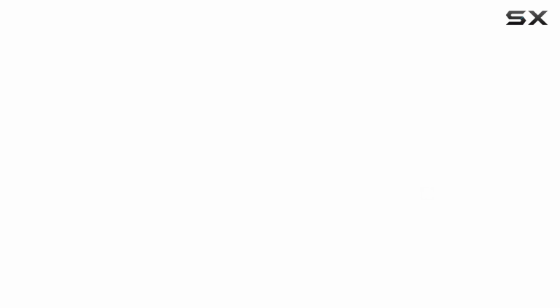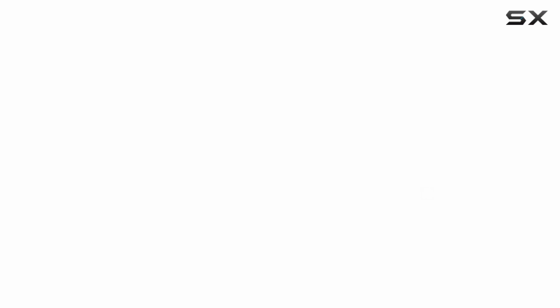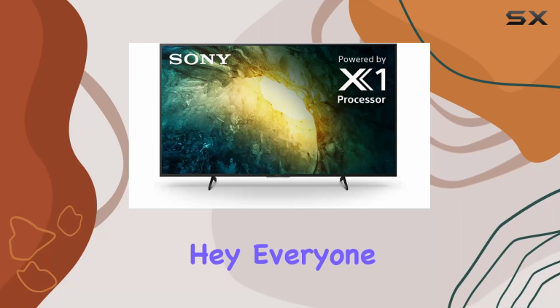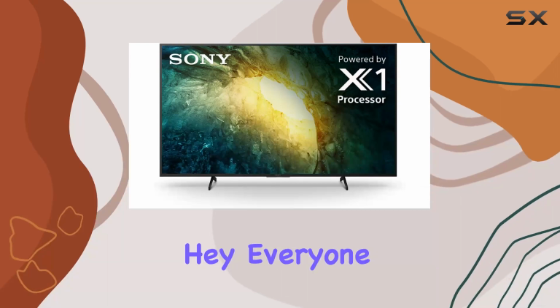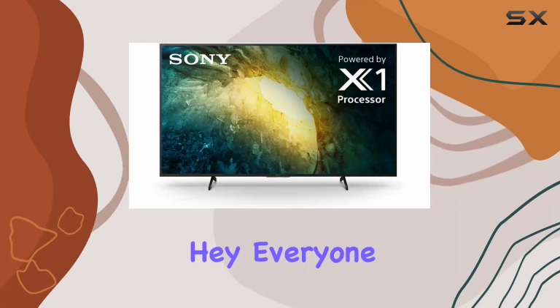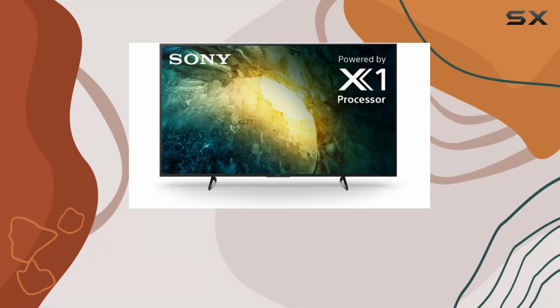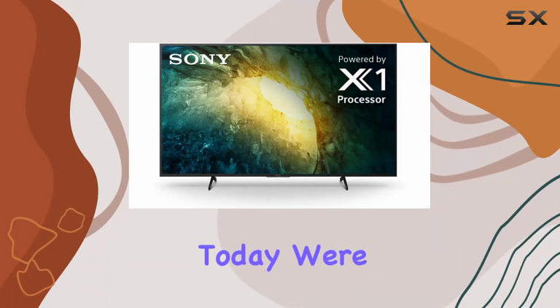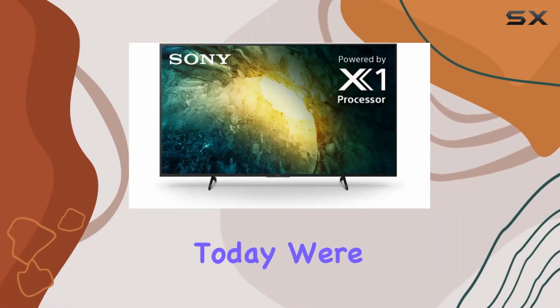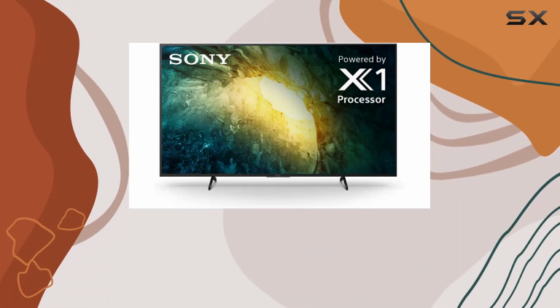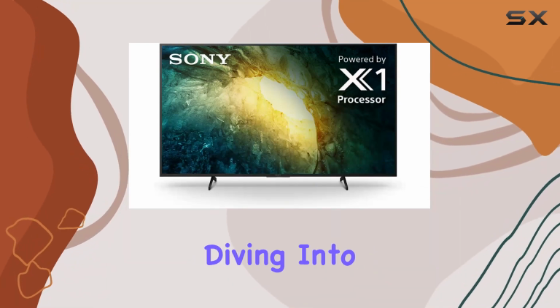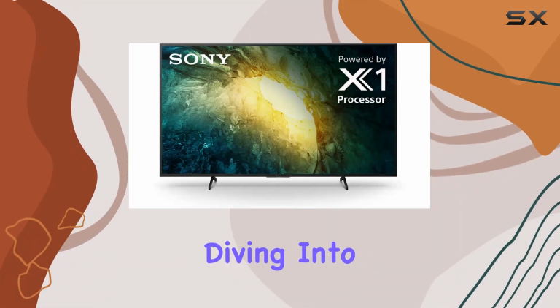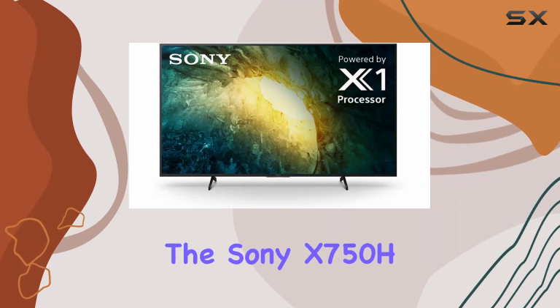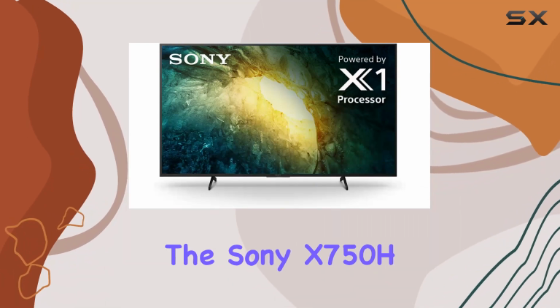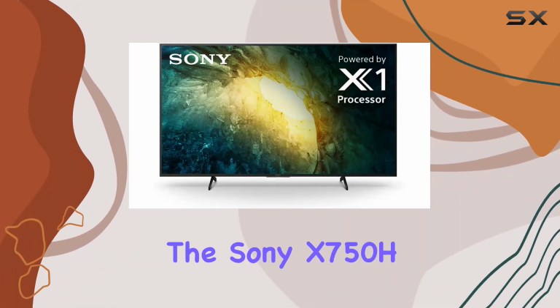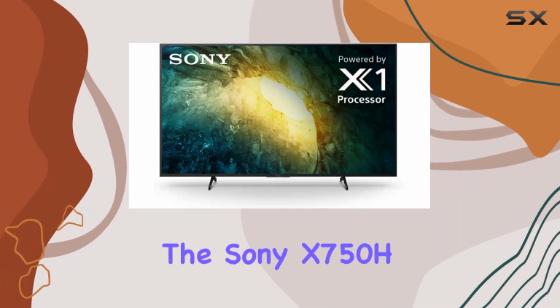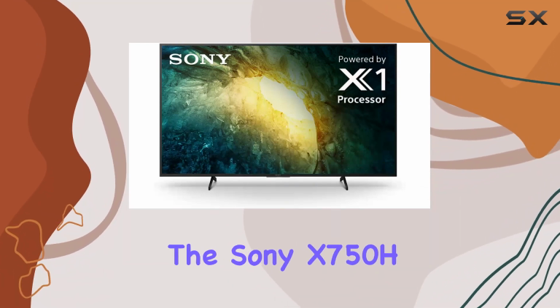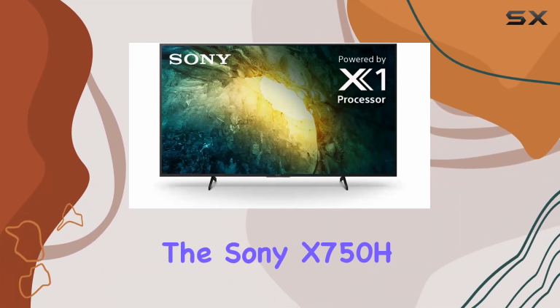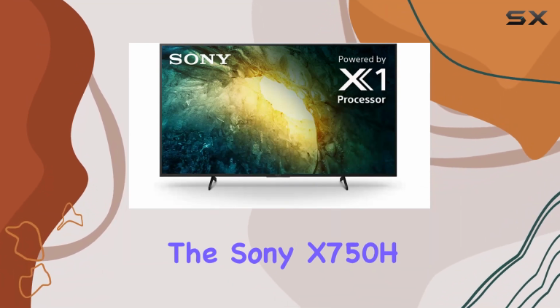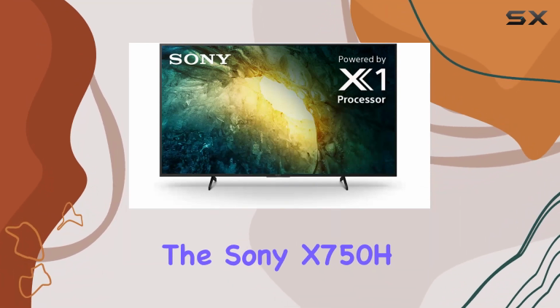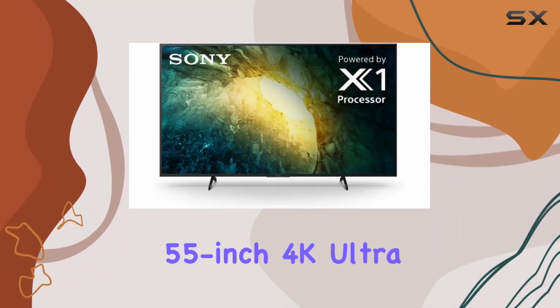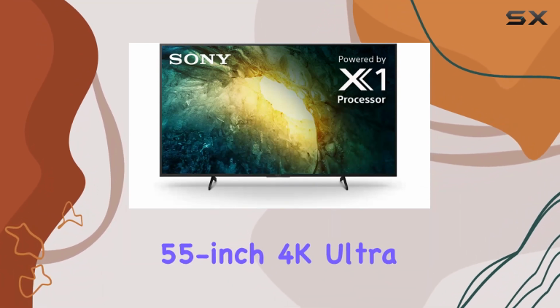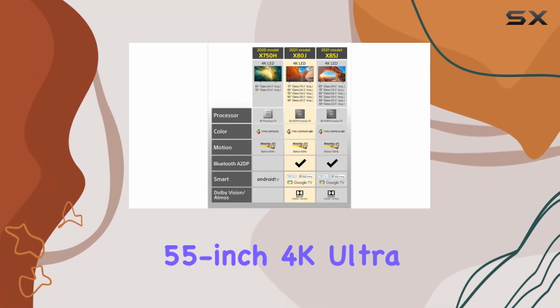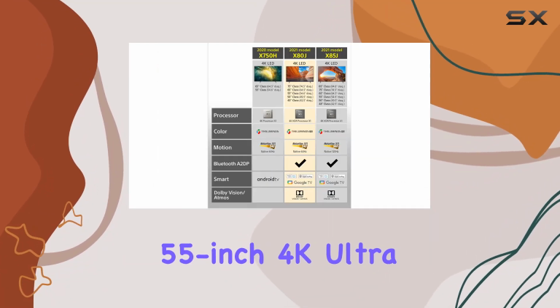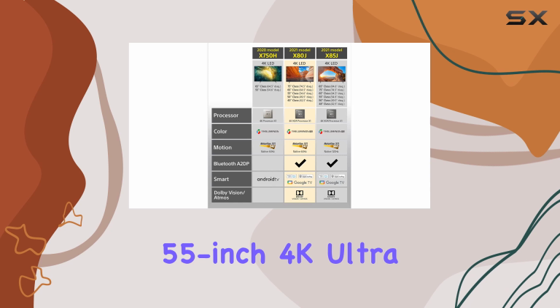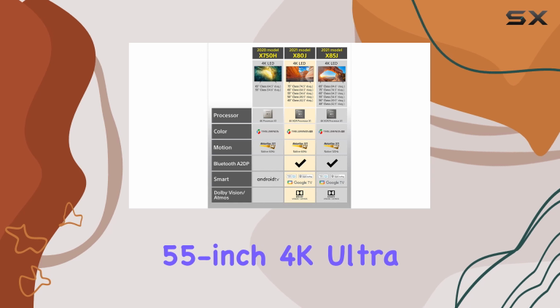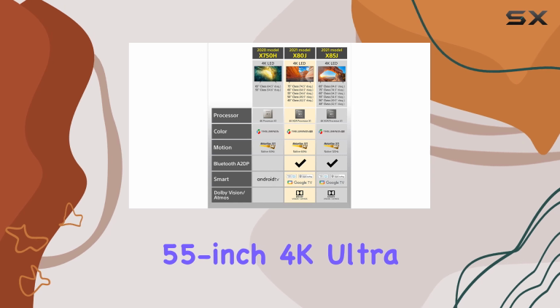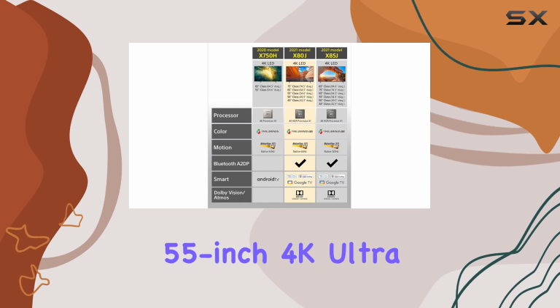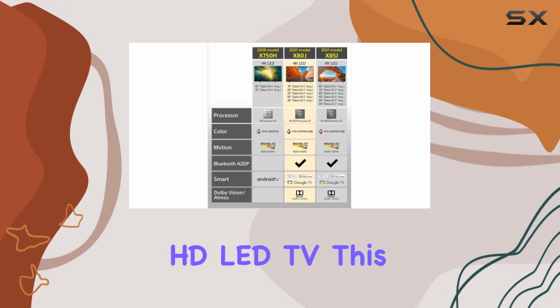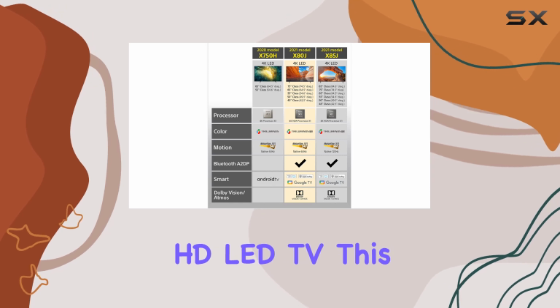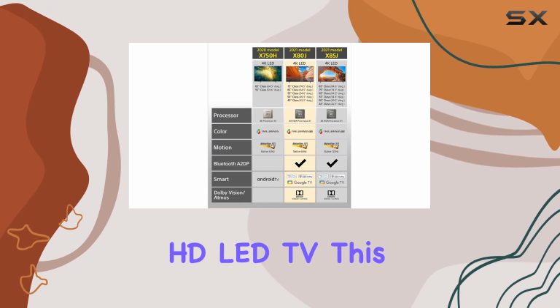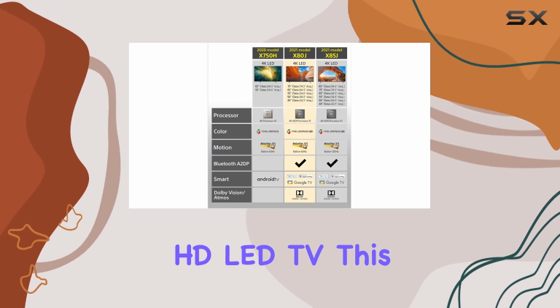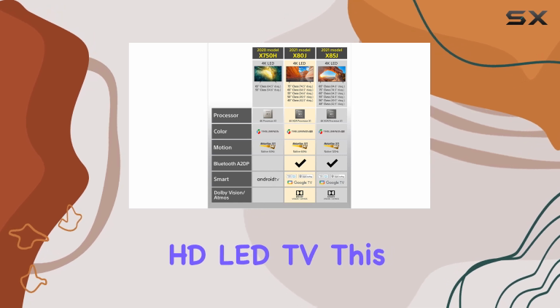Hey everyone, today we're diving into the Sony X750H 55-inch 4K Ultra HD LED TV.